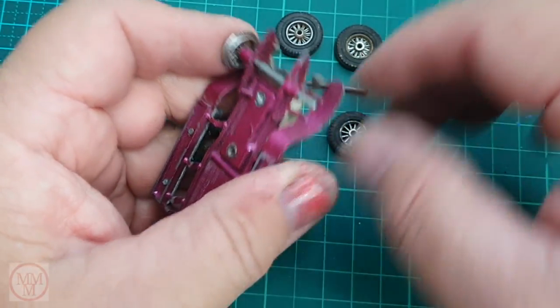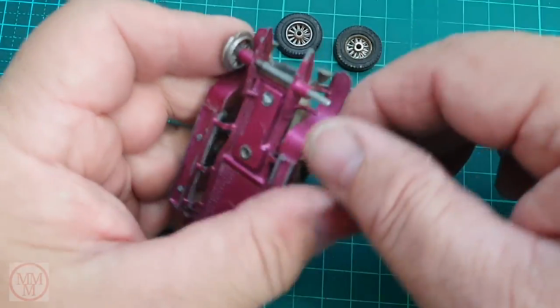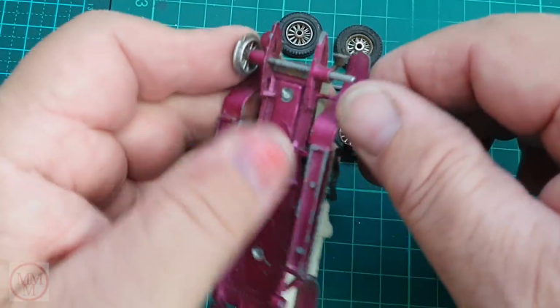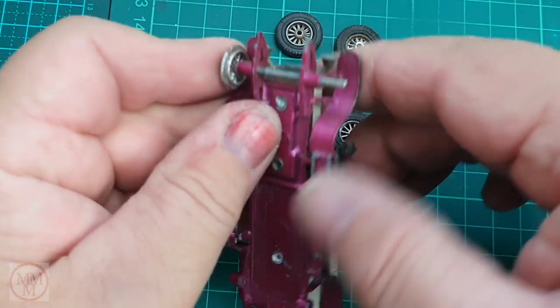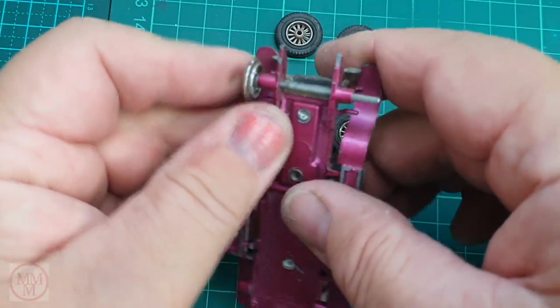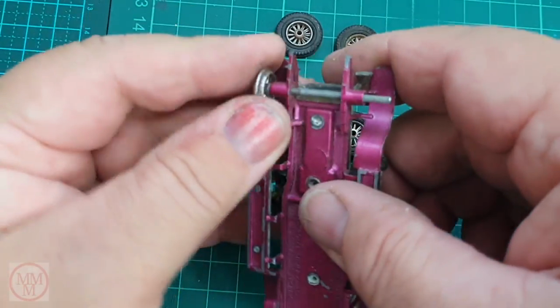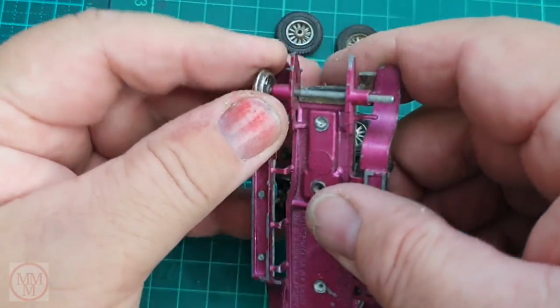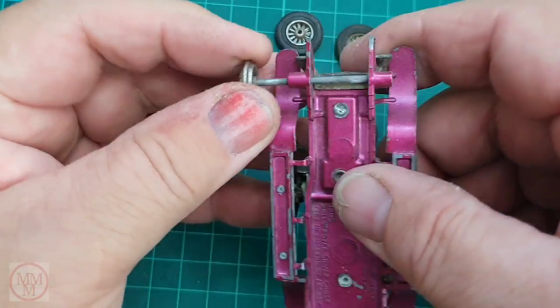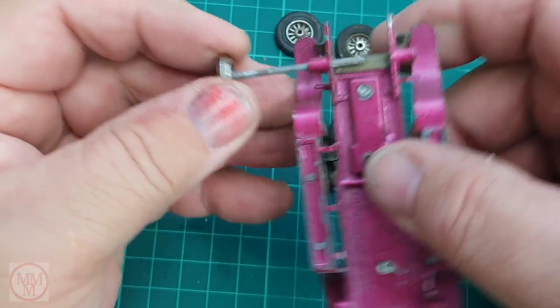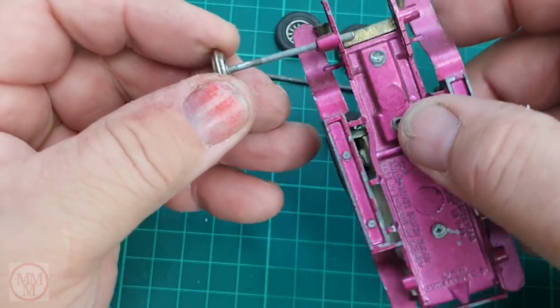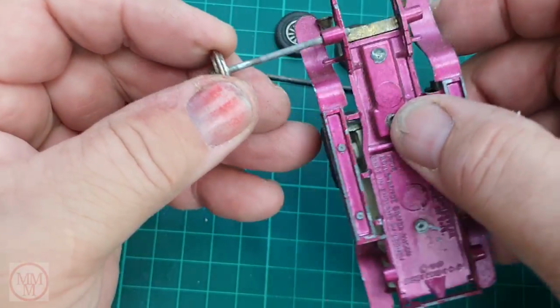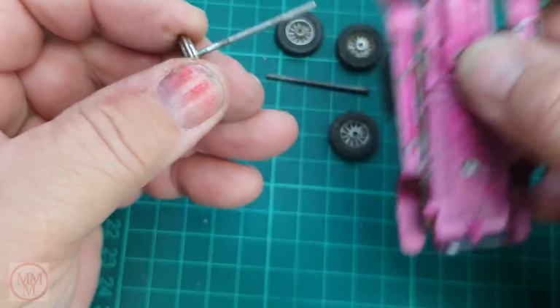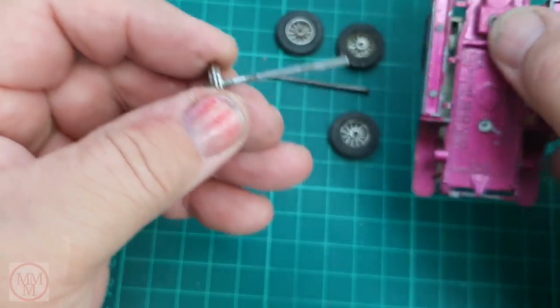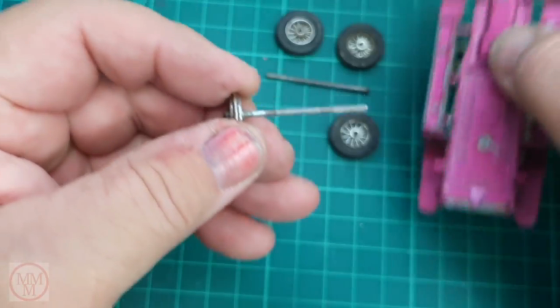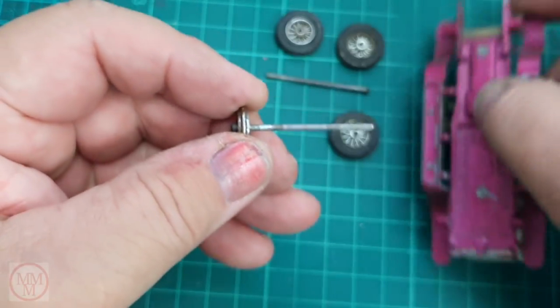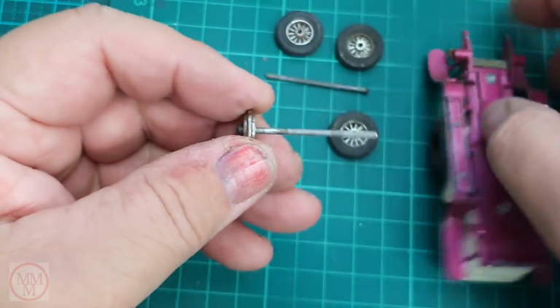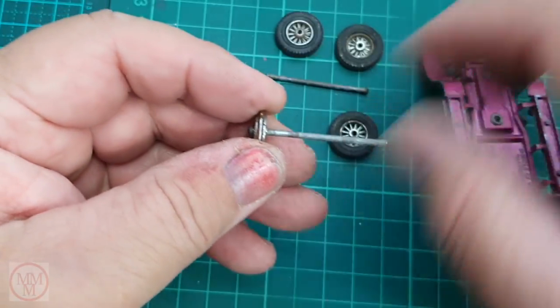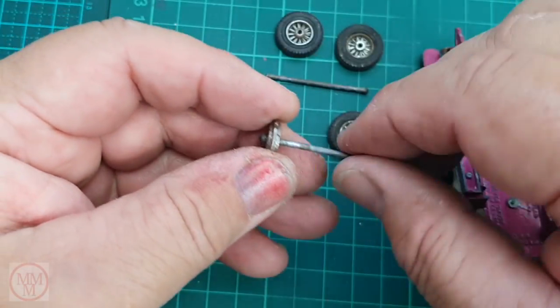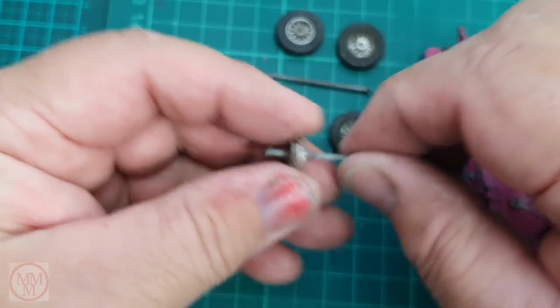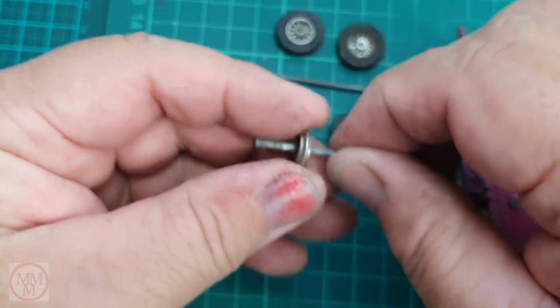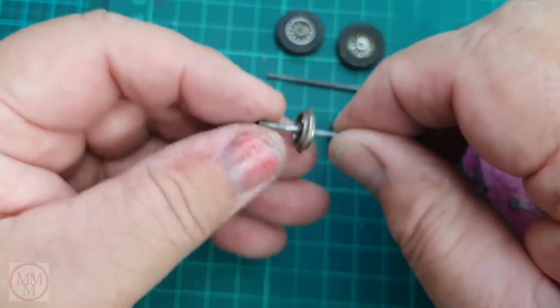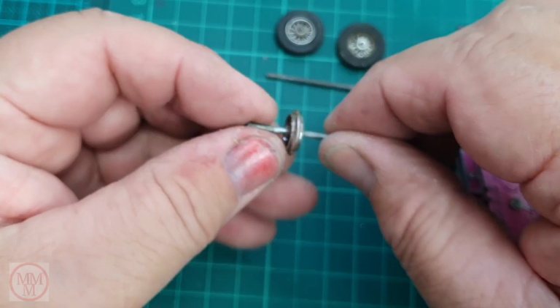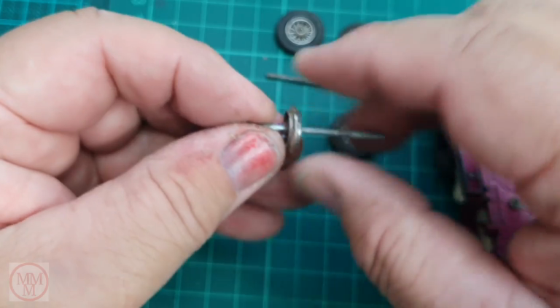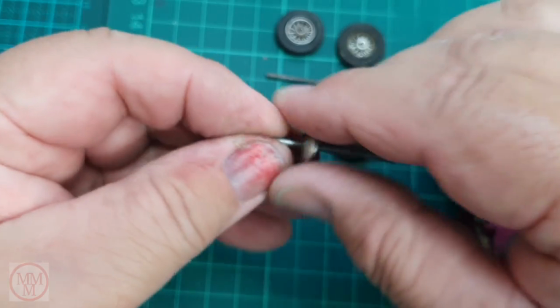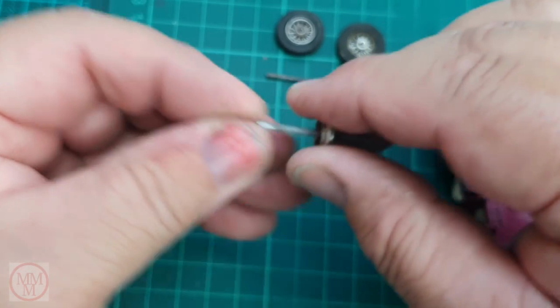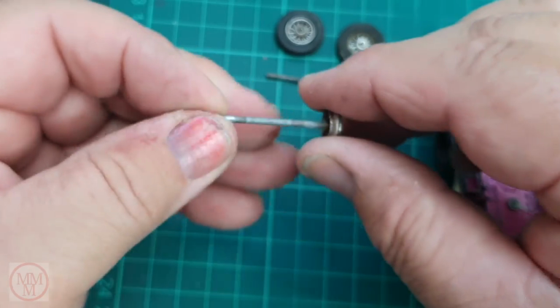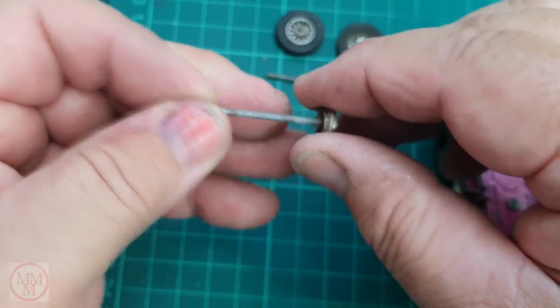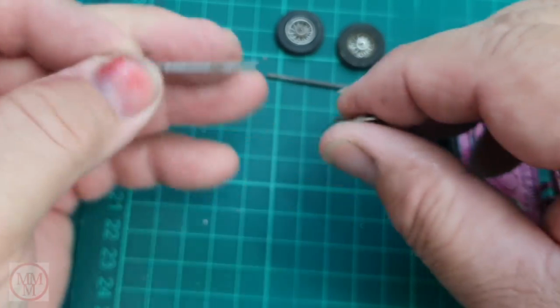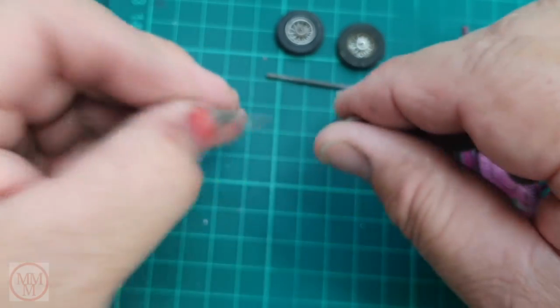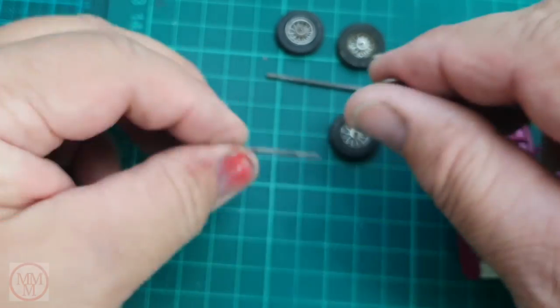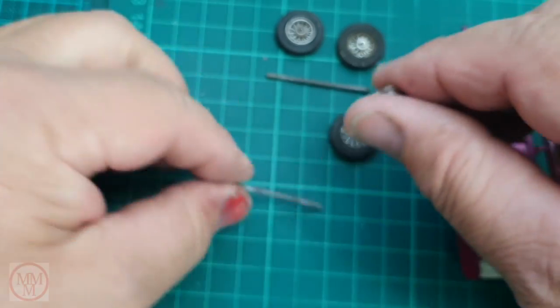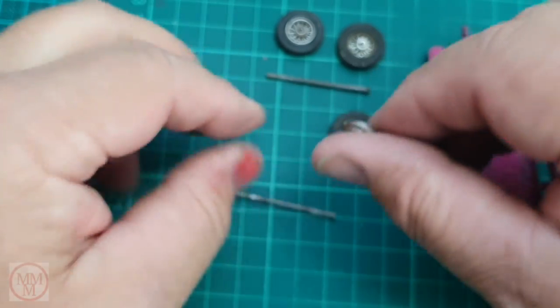Surprisingly simple and quick way of pulling these axles off. What's good about it in this case is I can reuse the axles when I put it back together. So far so good - maybe this model won't be as hard as I thought.